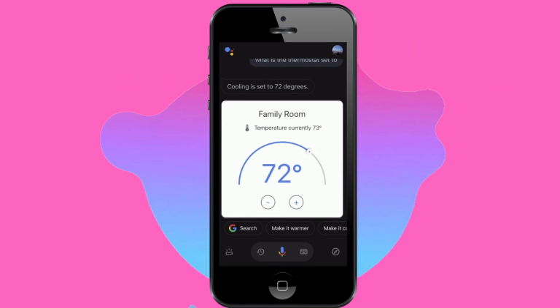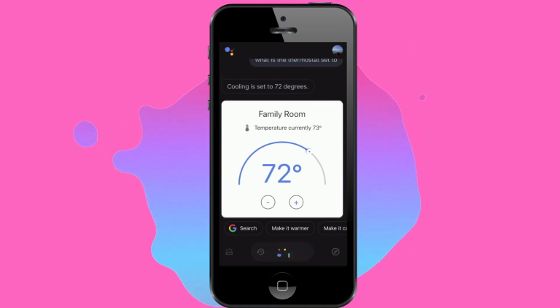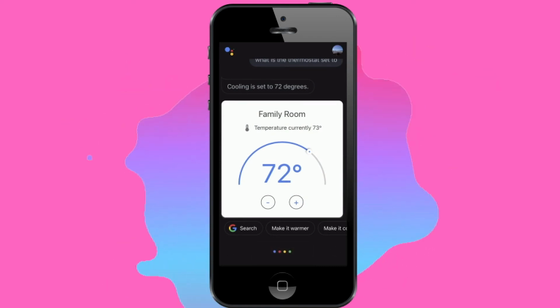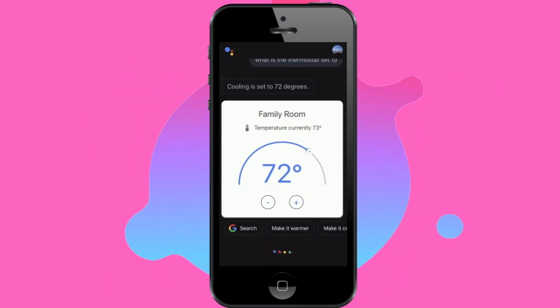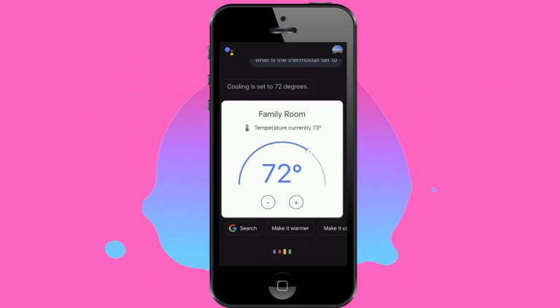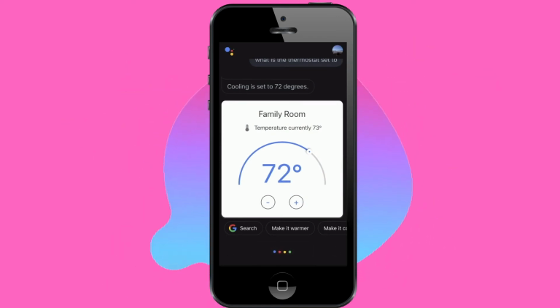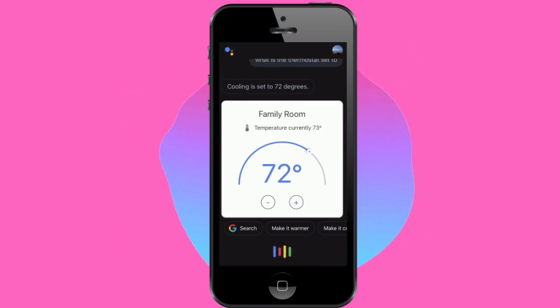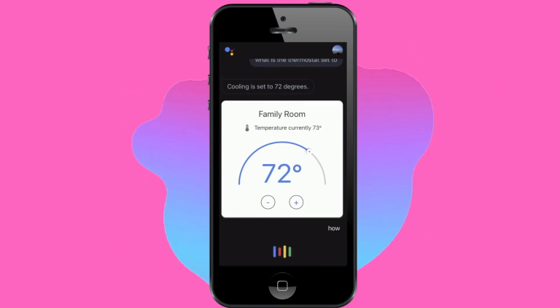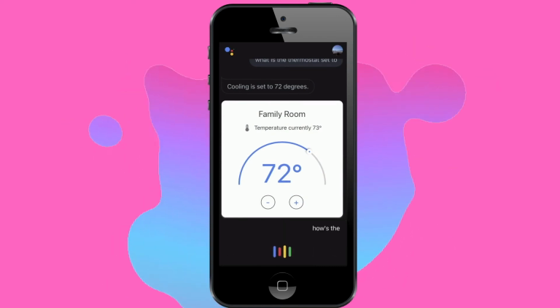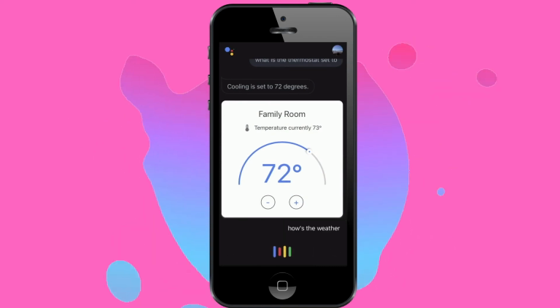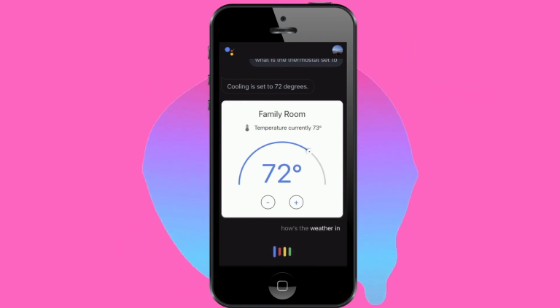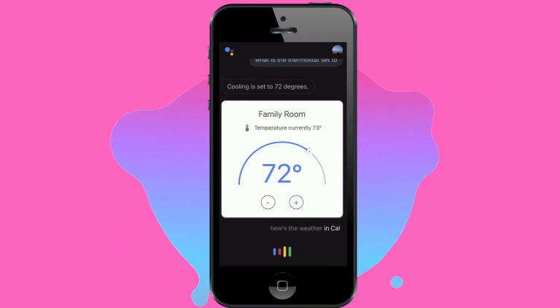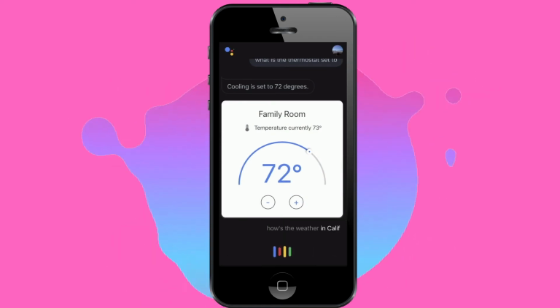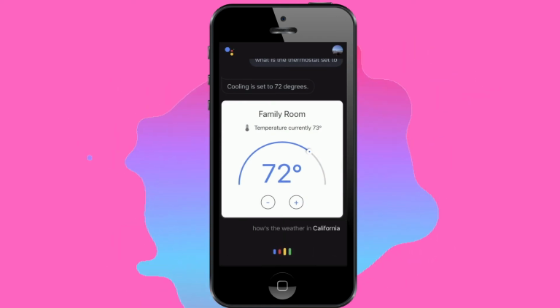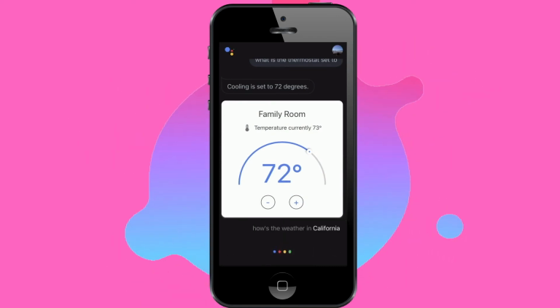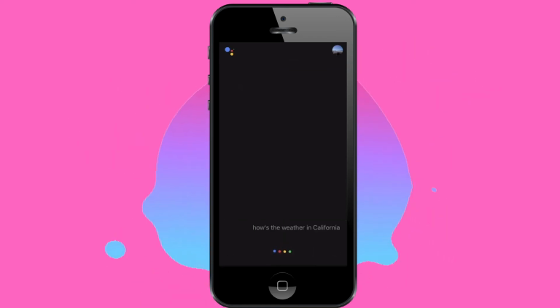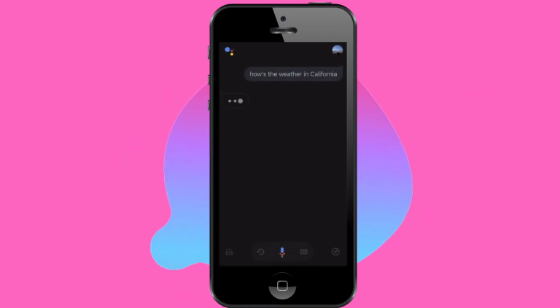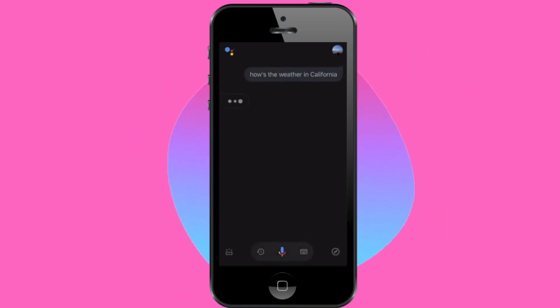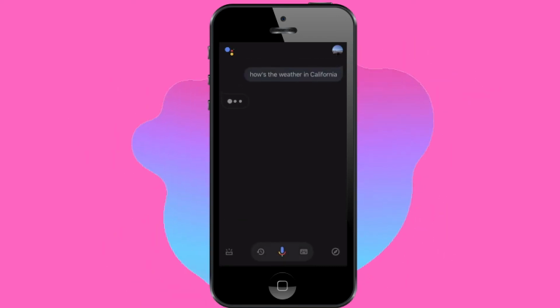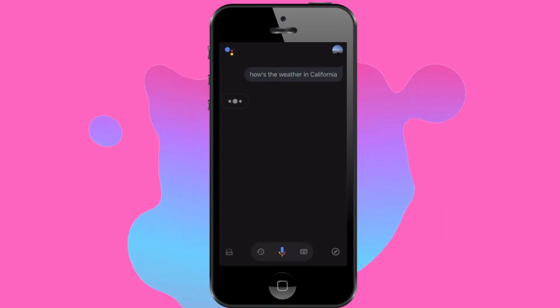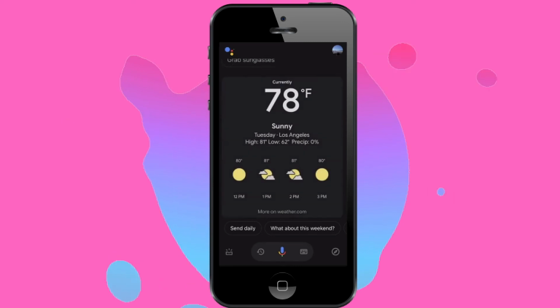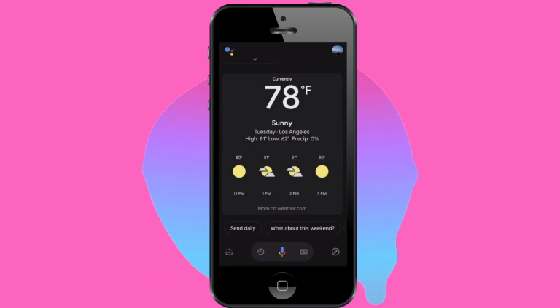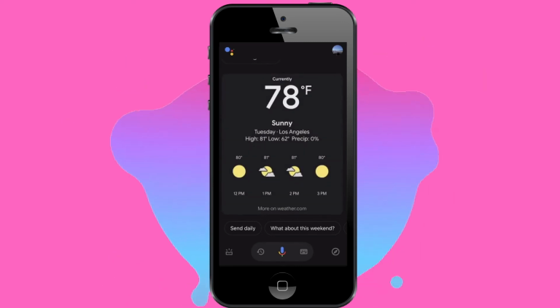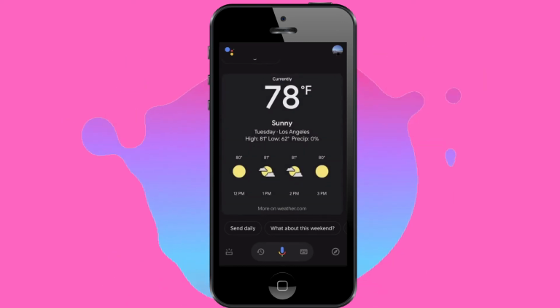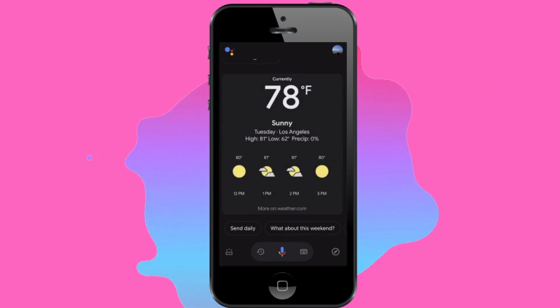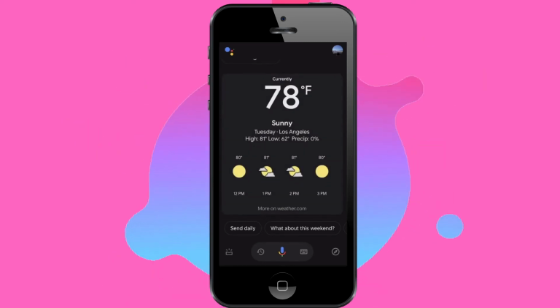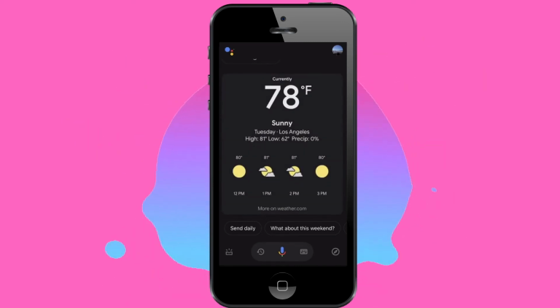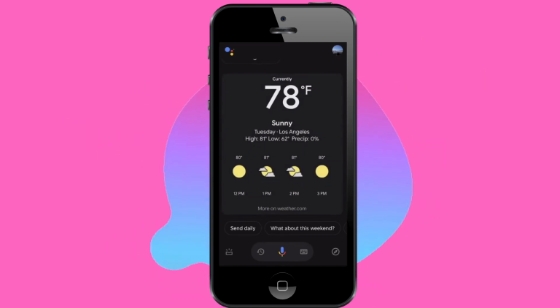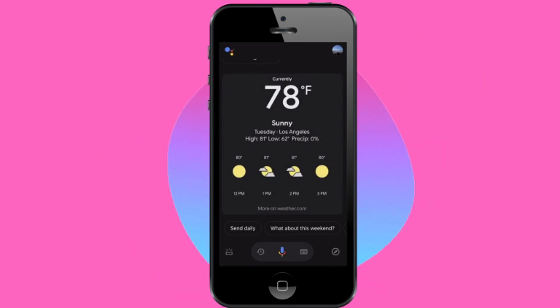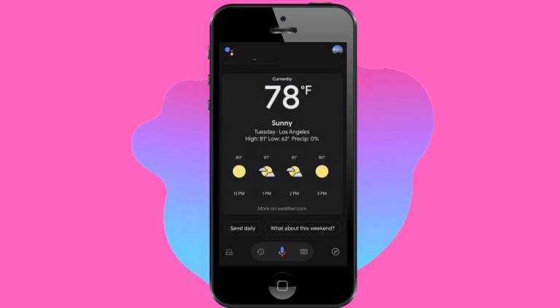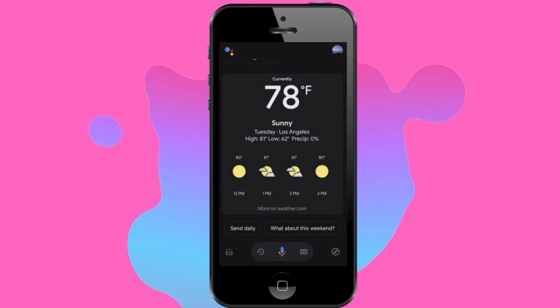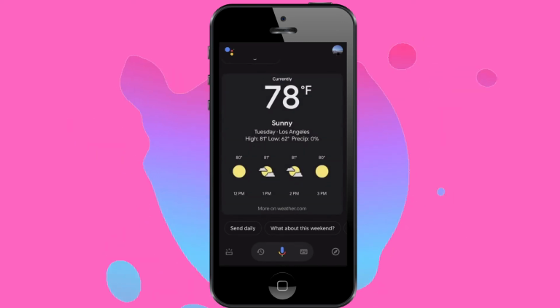This works inside and outside of your home, so it's not like you have to be on the same Wi-Fi network in order to get this to work.